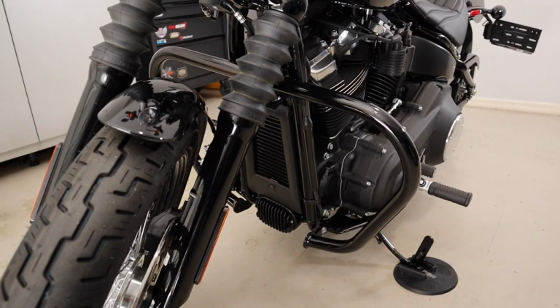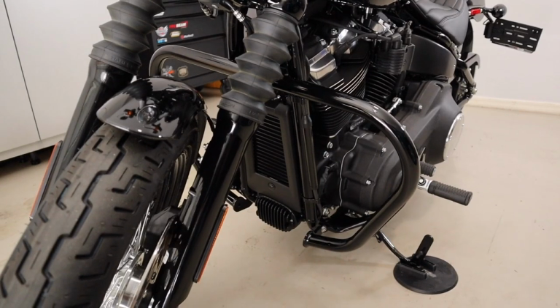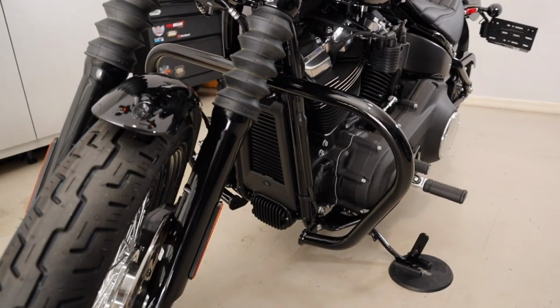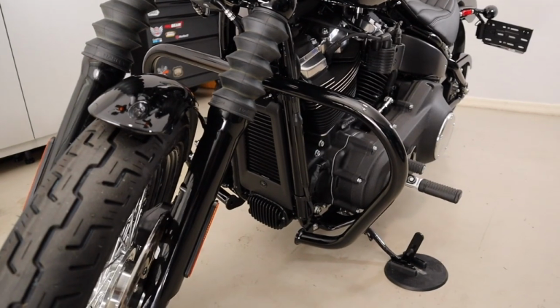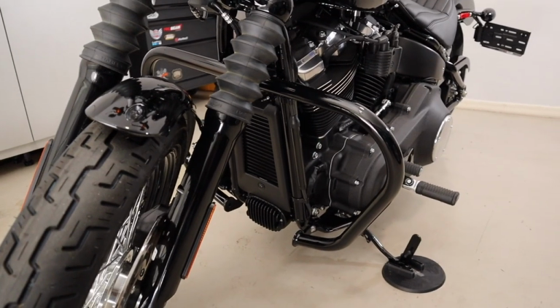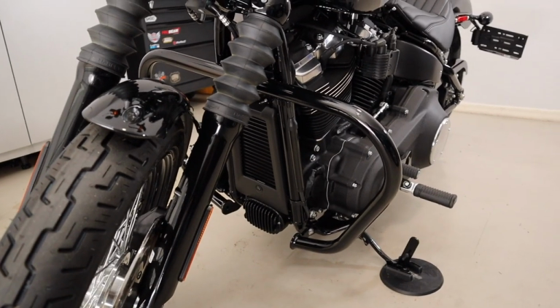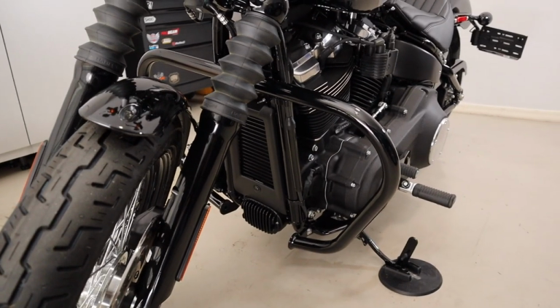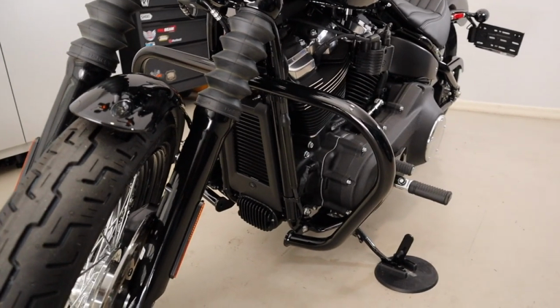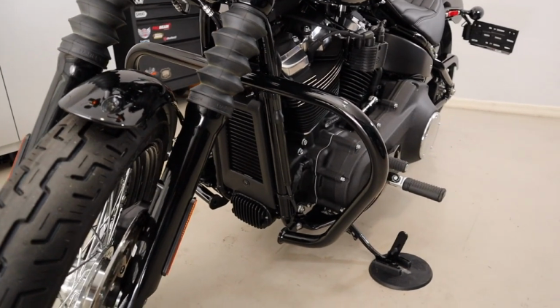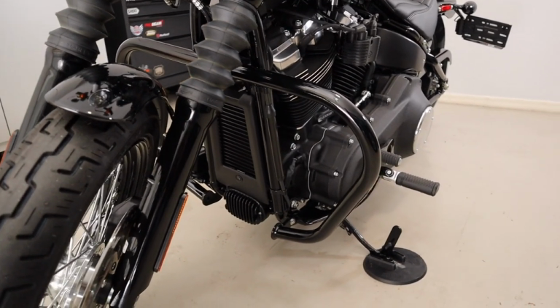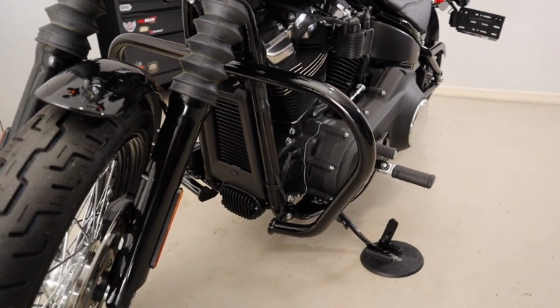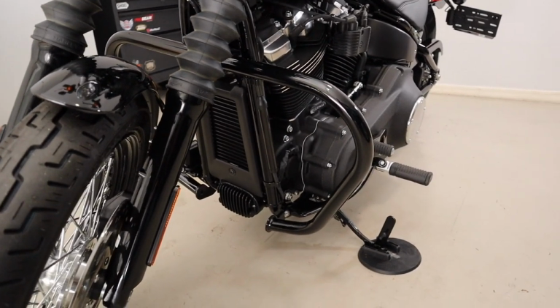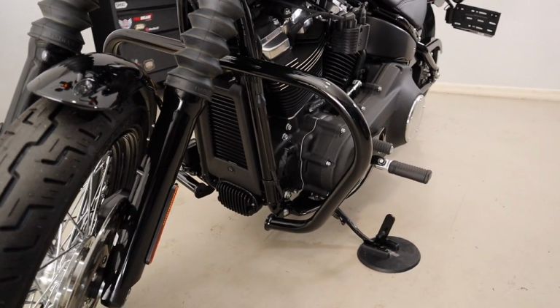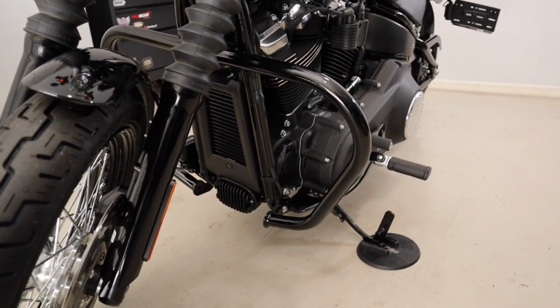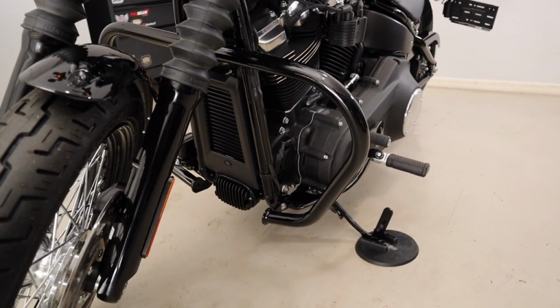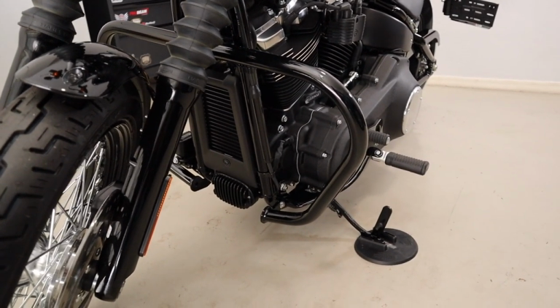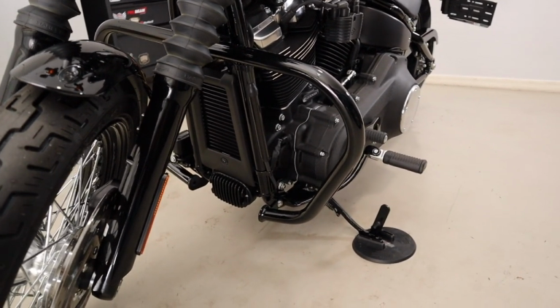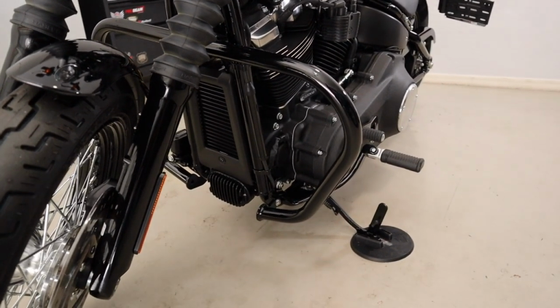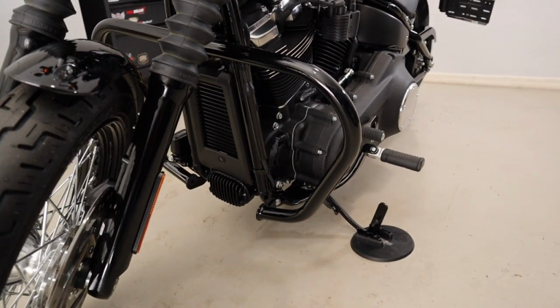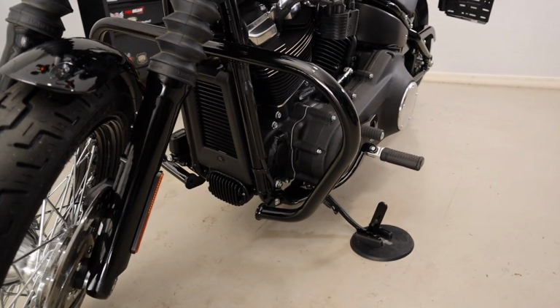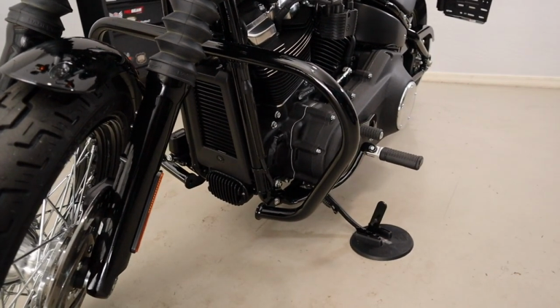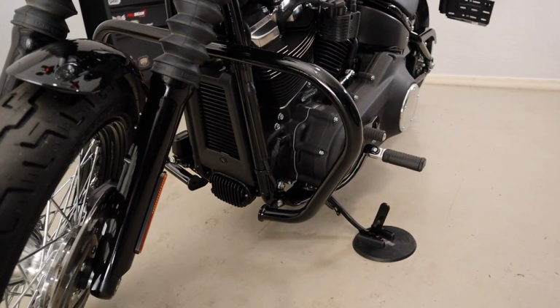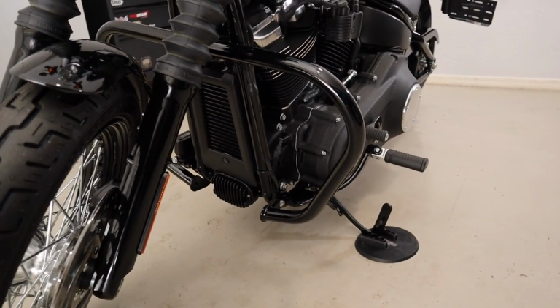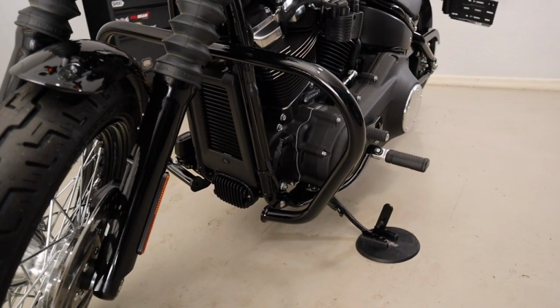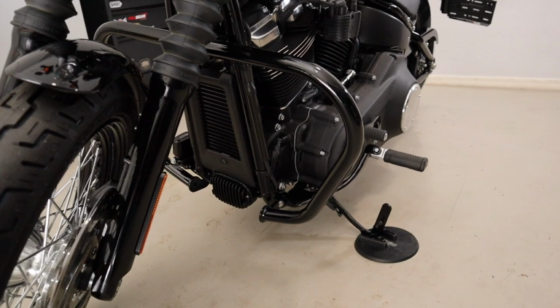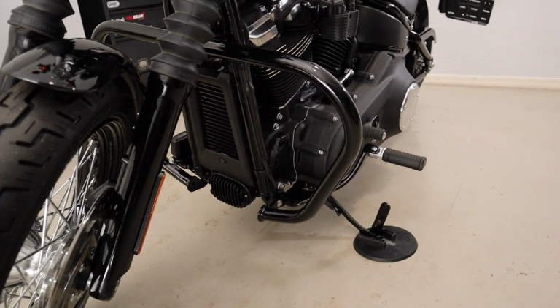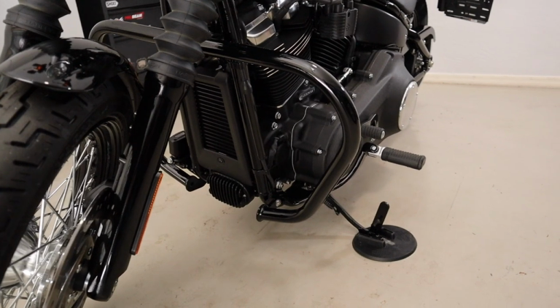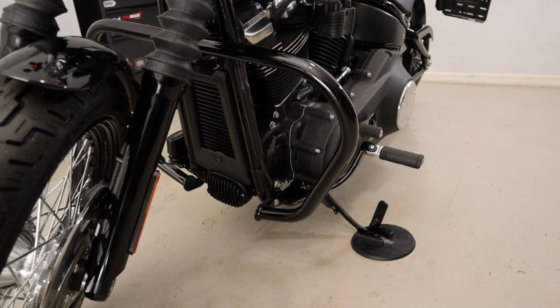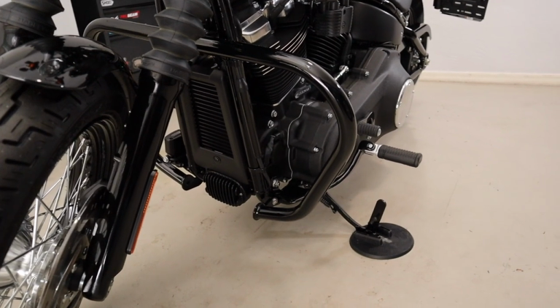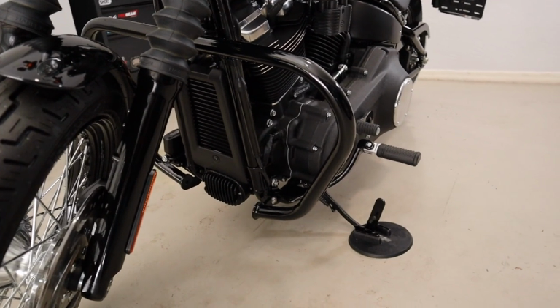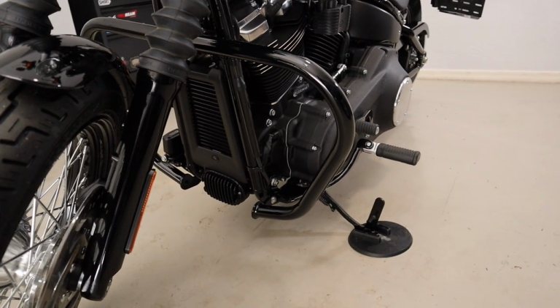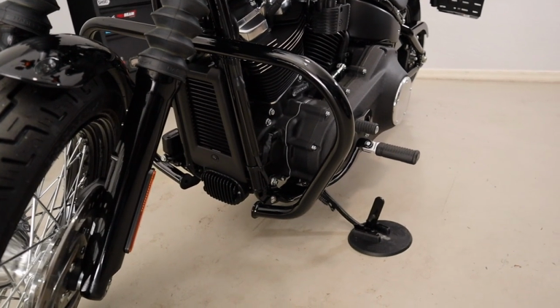Install is complete. I really like the look of this bar — I actually kind of like it better than the Harley bar, except for the screws.